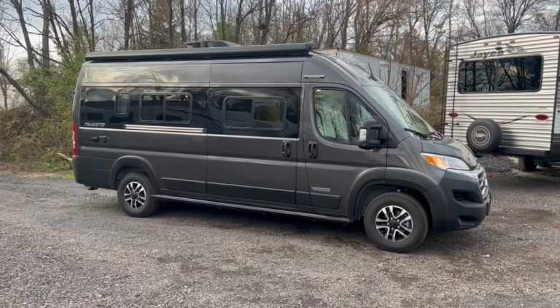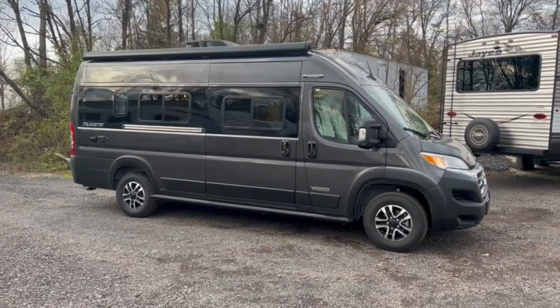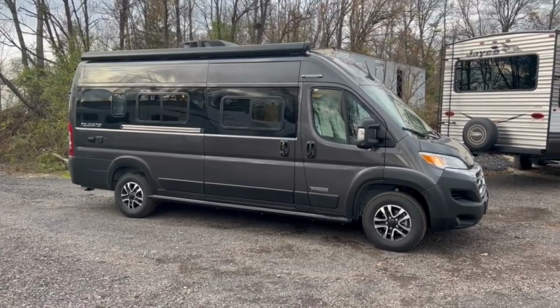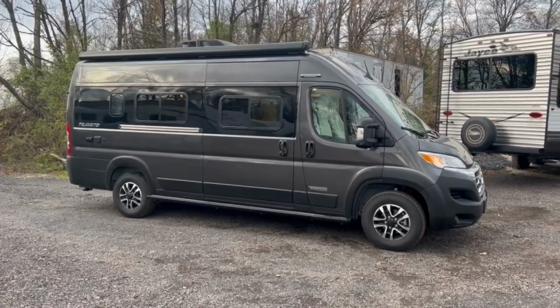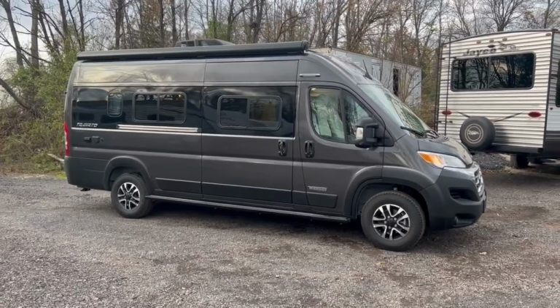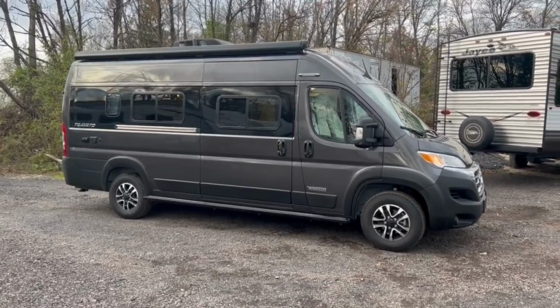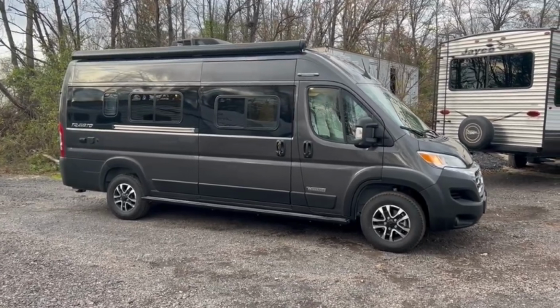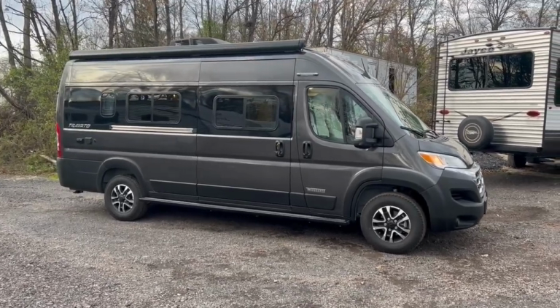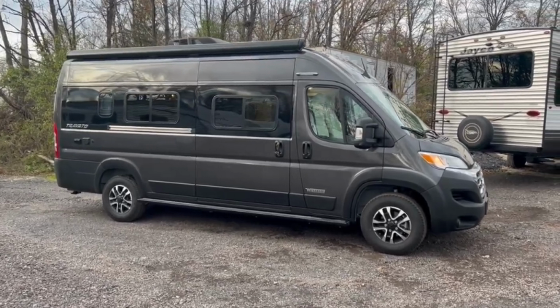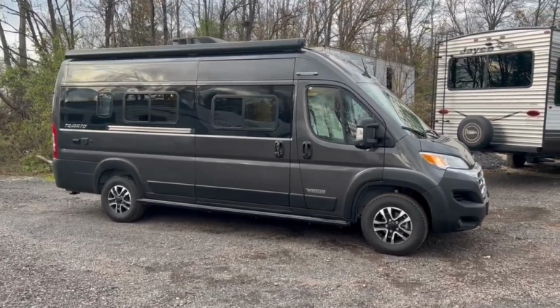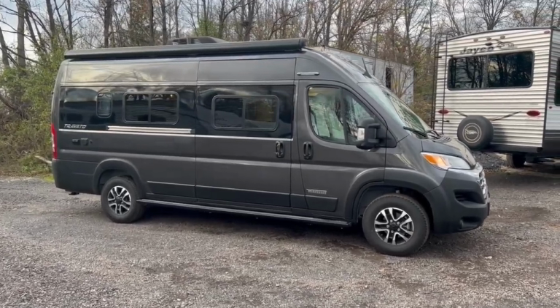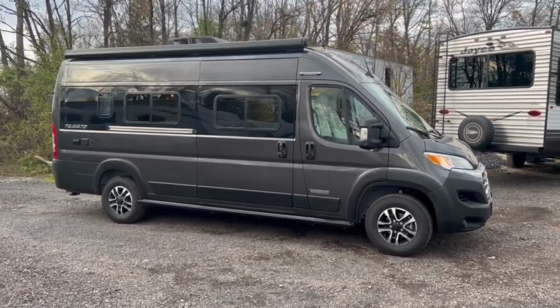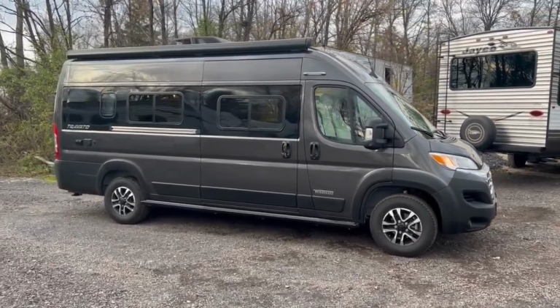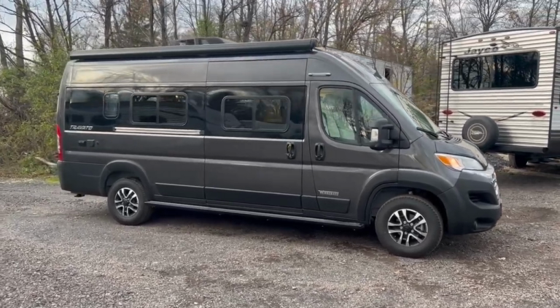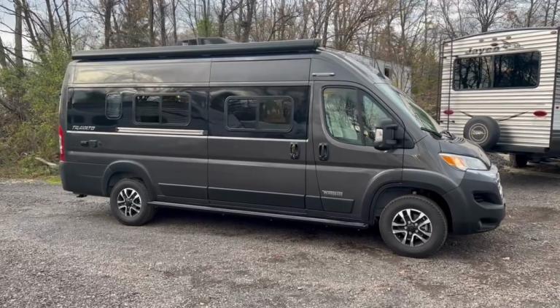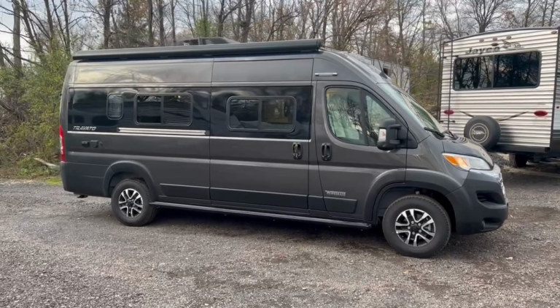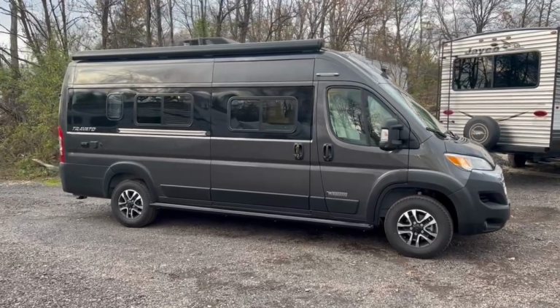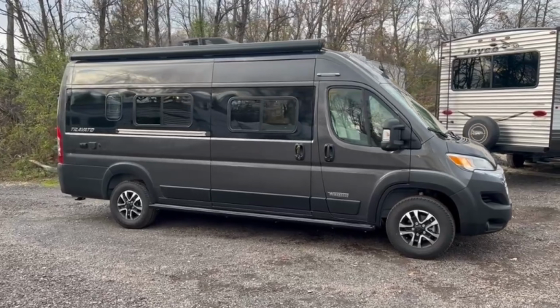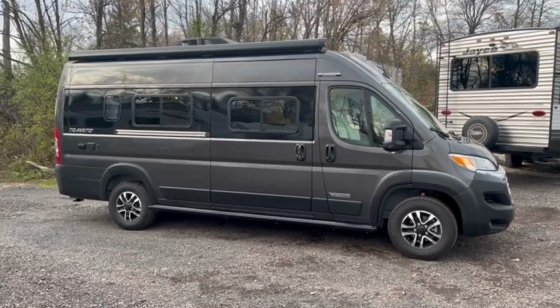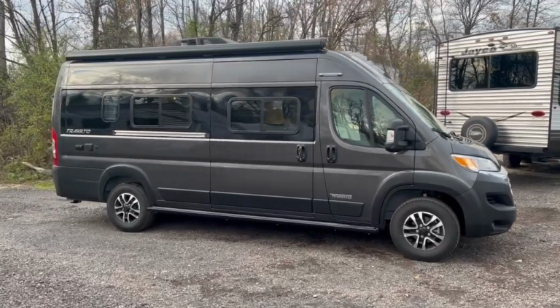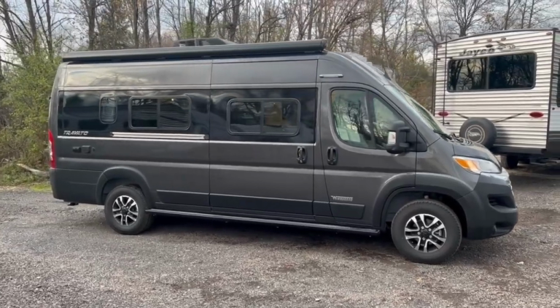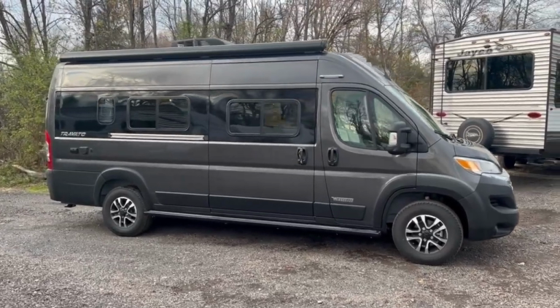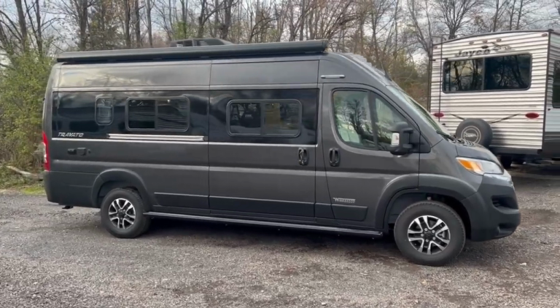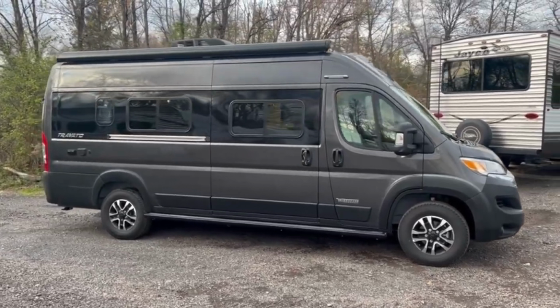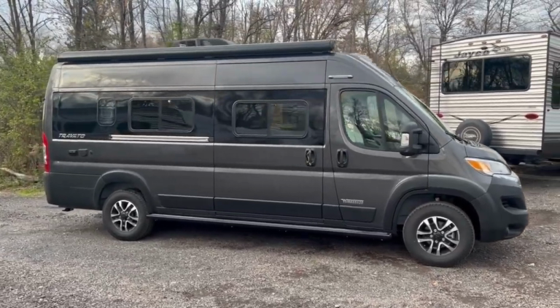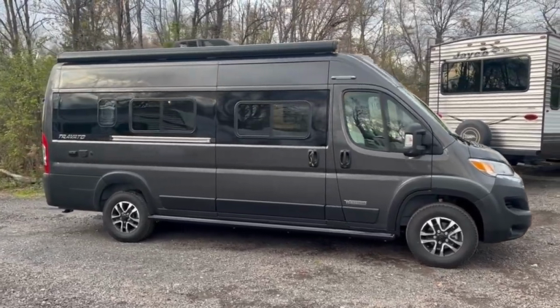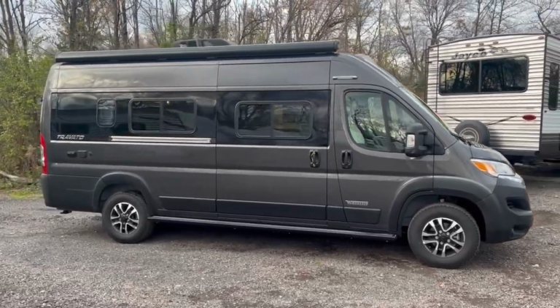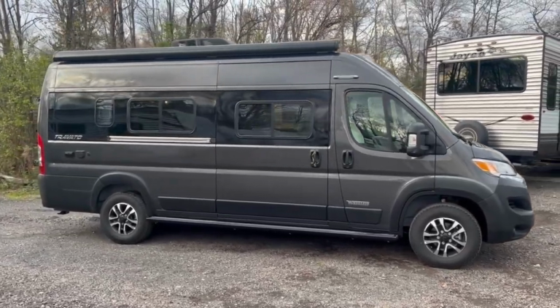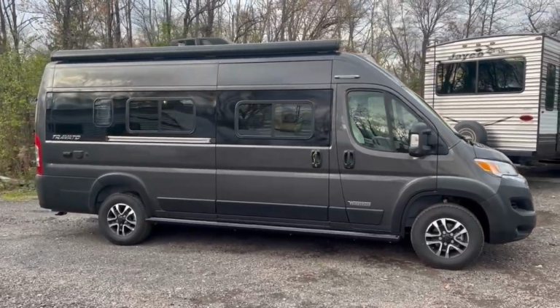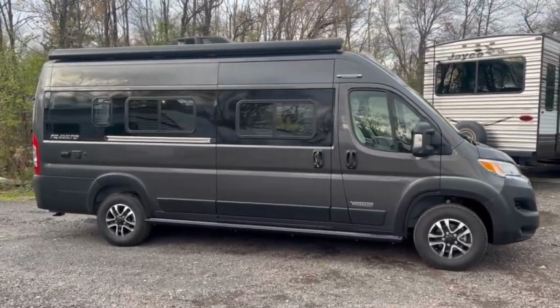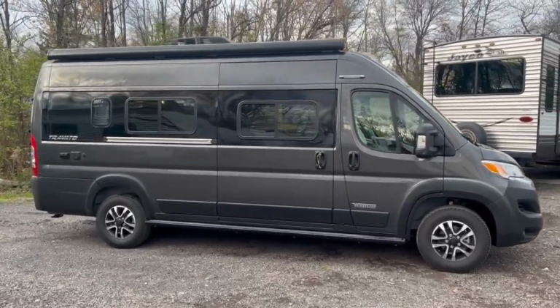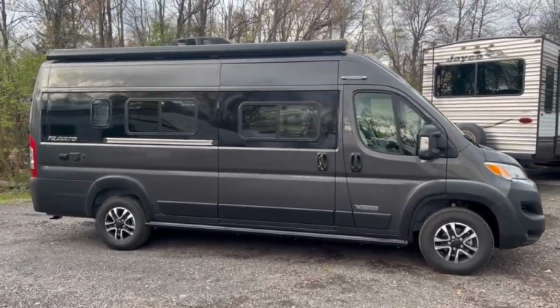This is a V6 Ram ProMaster chassis in granite color with a gas engine. It's a V6, still quite fuel efficient.